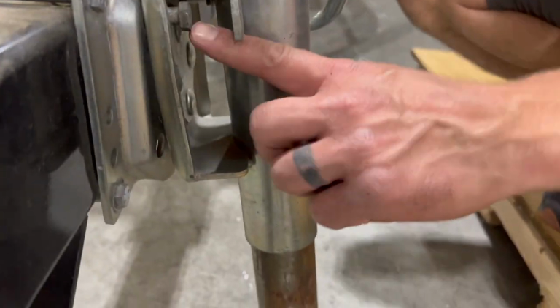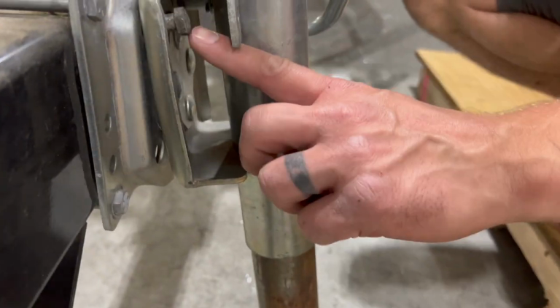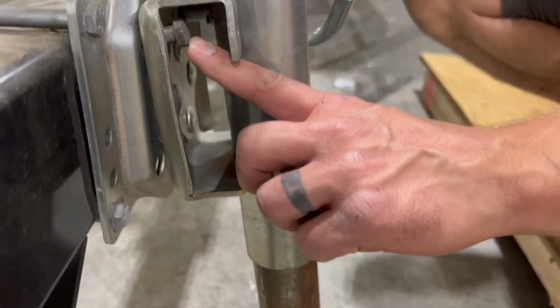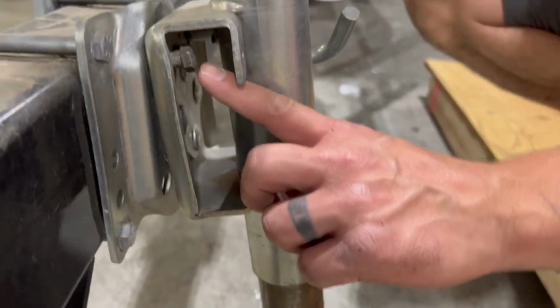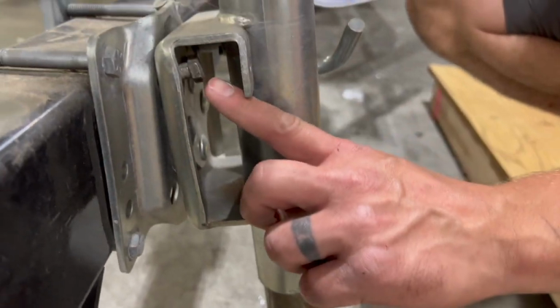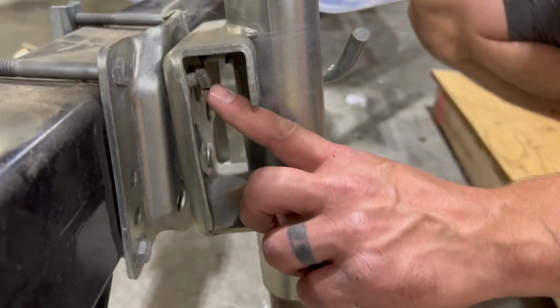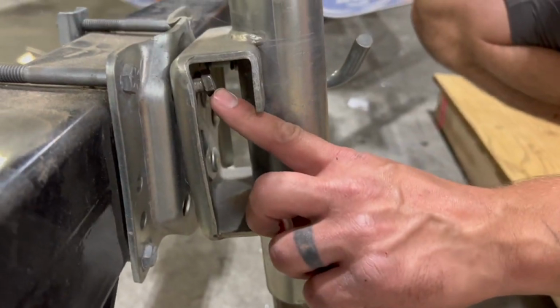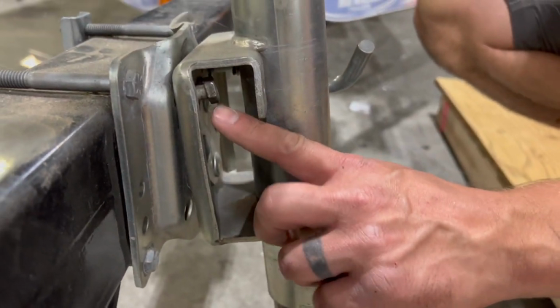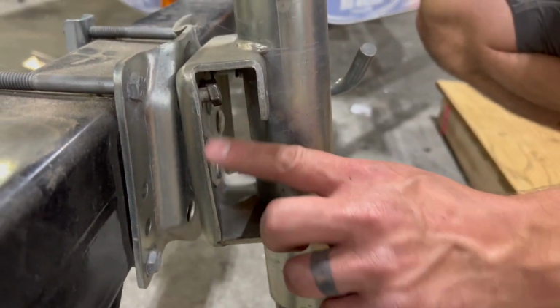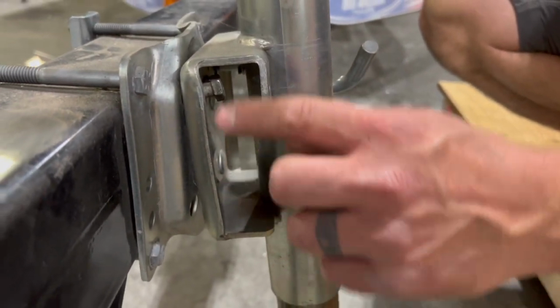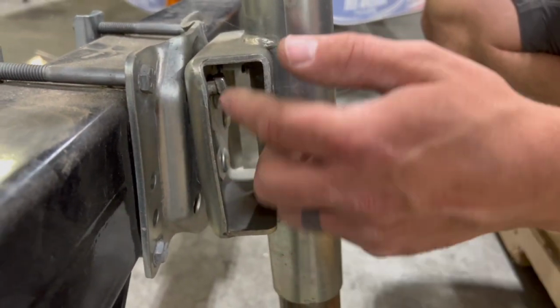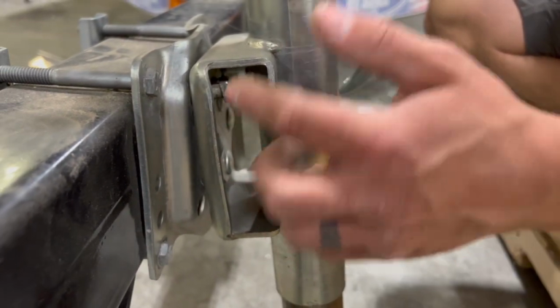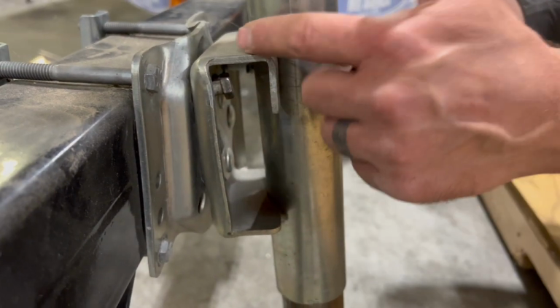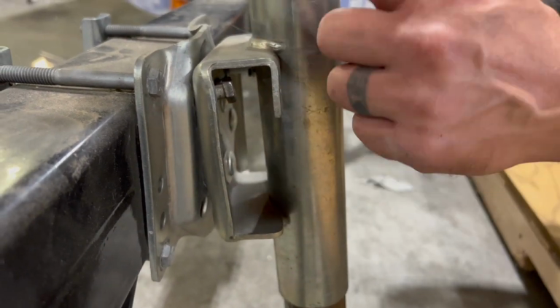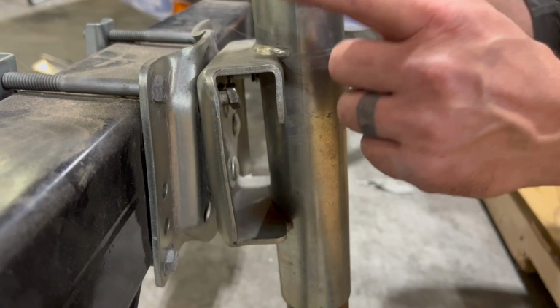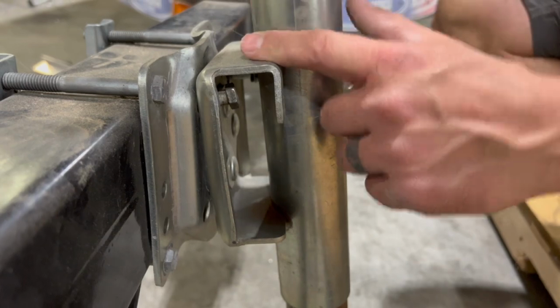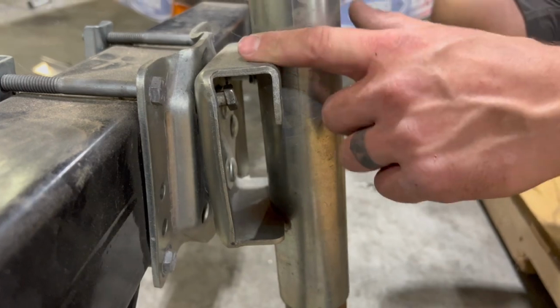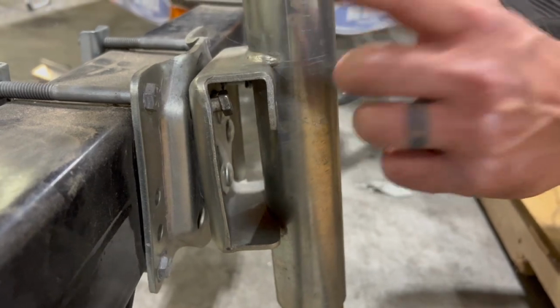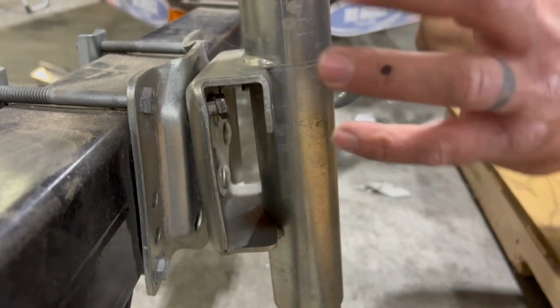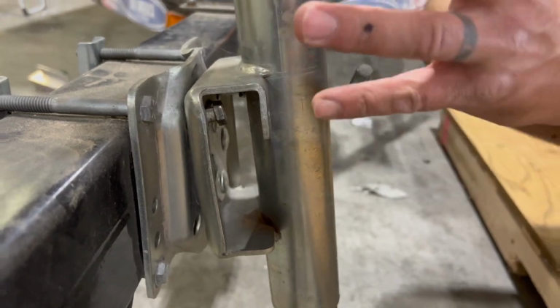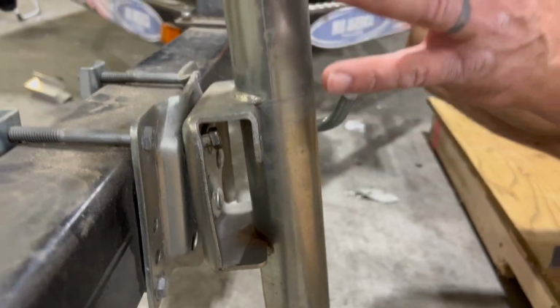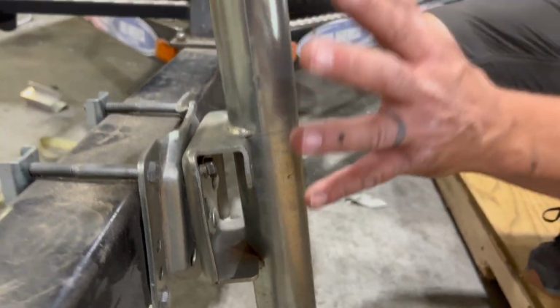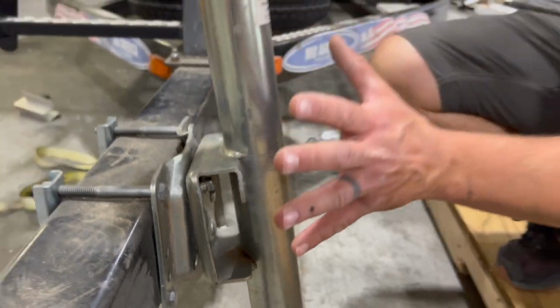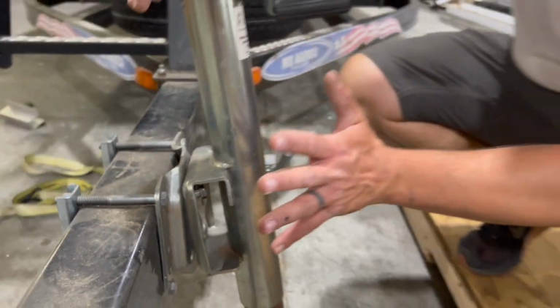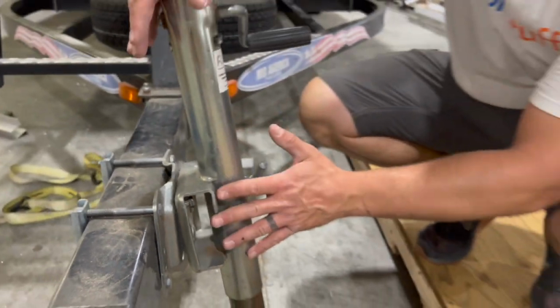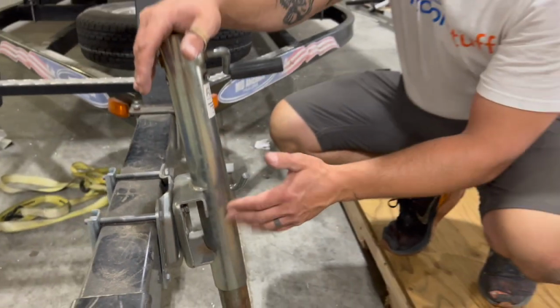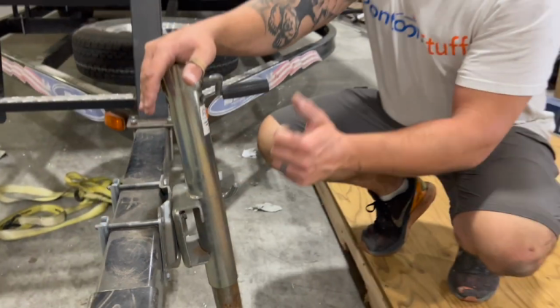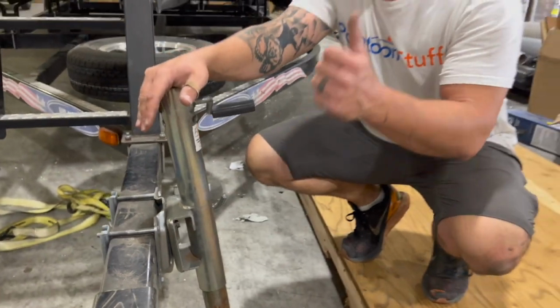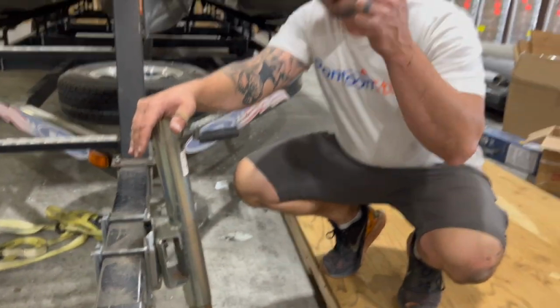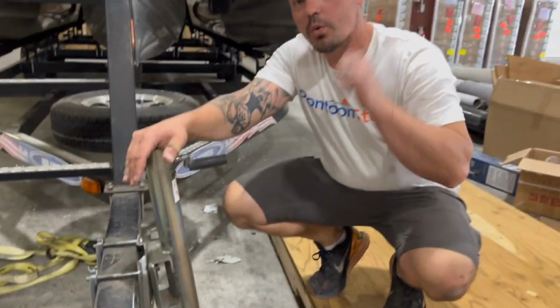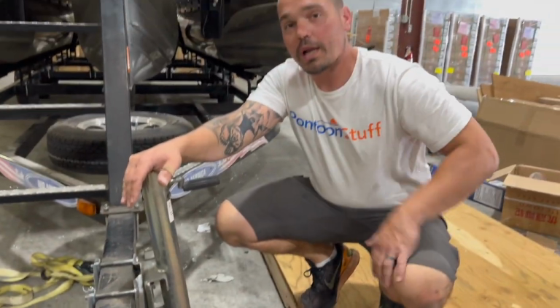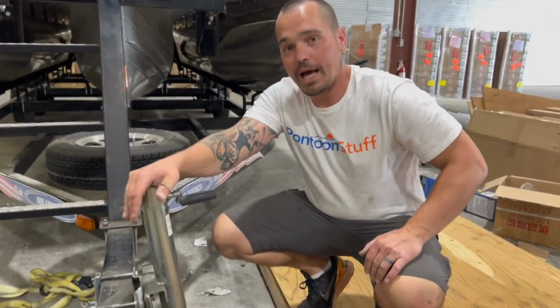There's another bolt in here just so that this doesn't fail. I'm going to show you how to take this one off and put the new one on.